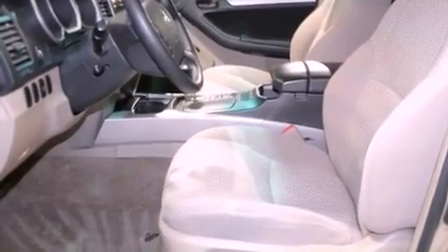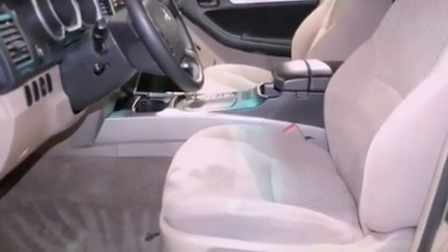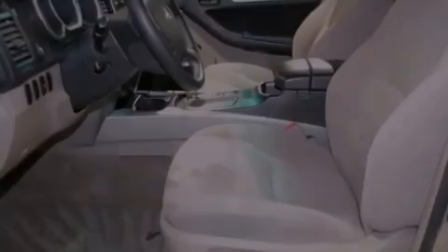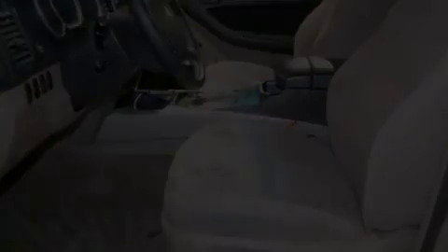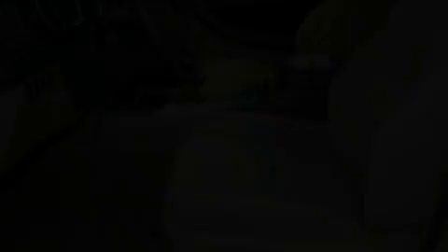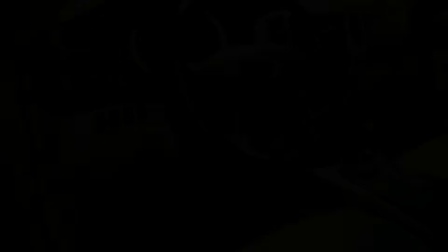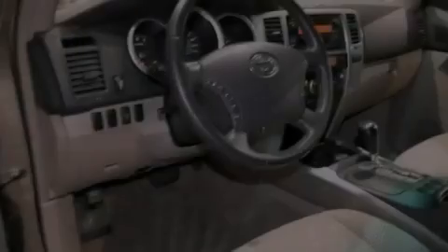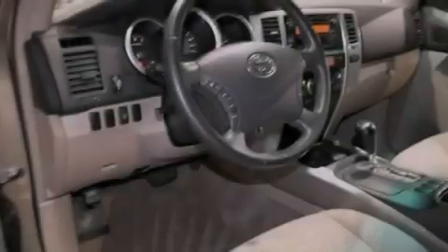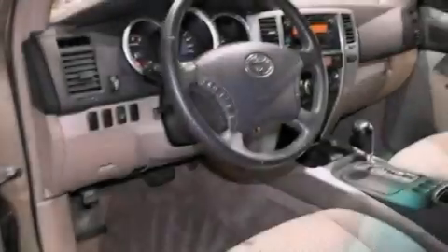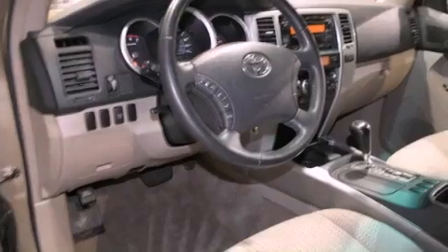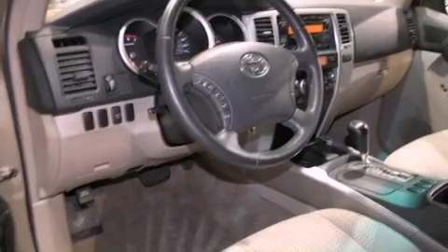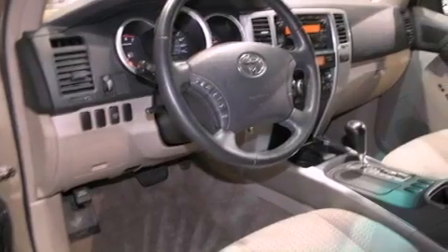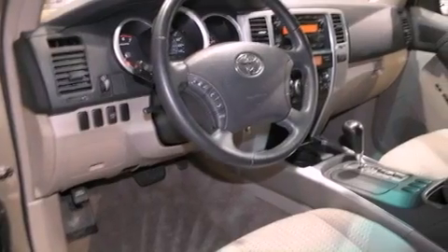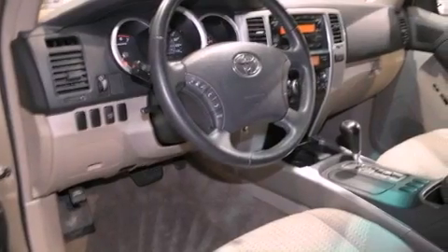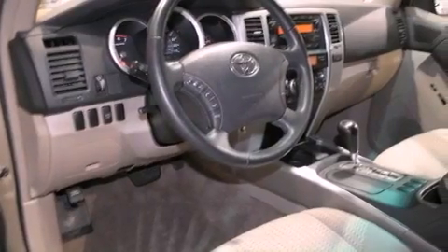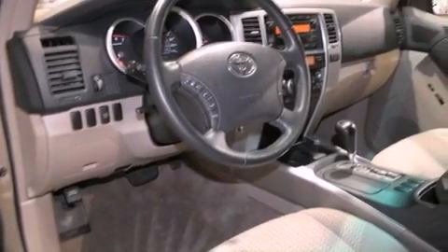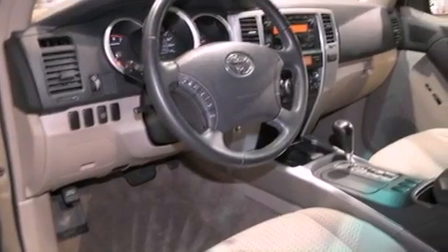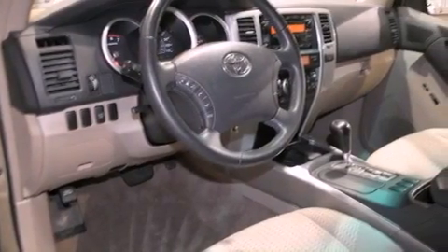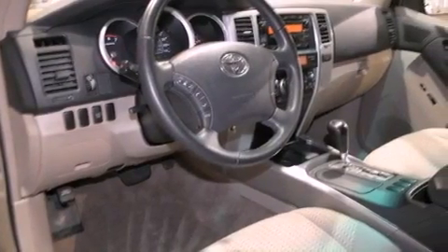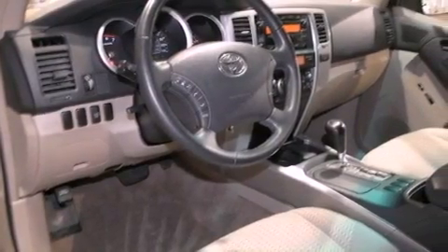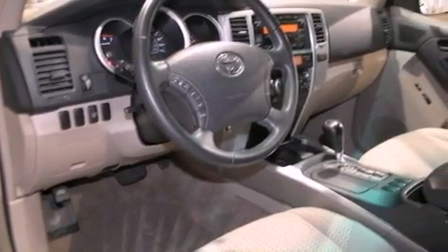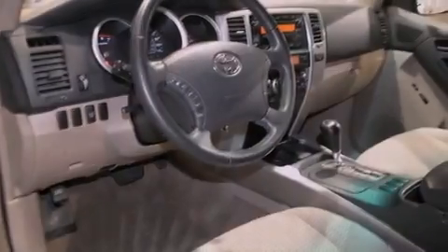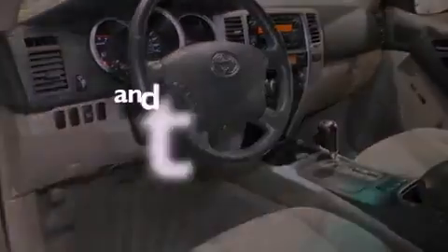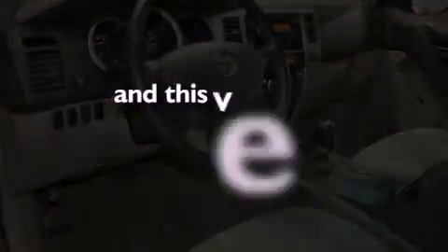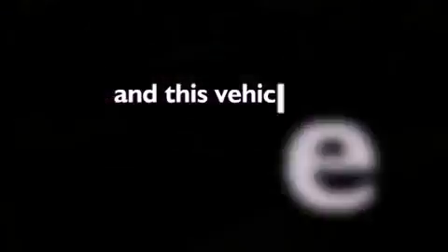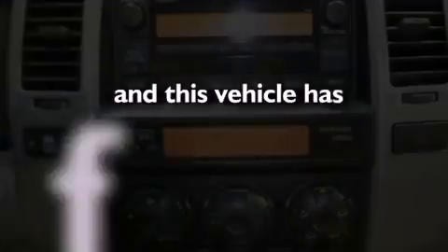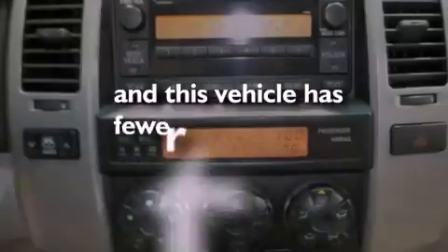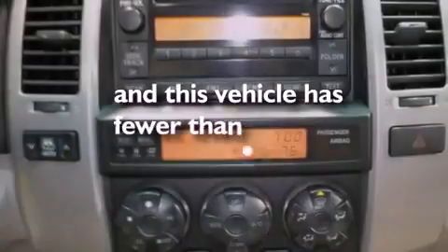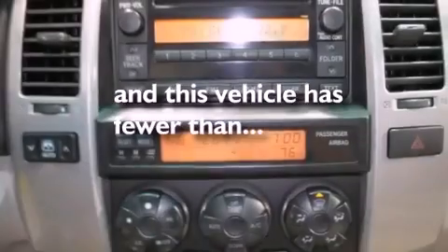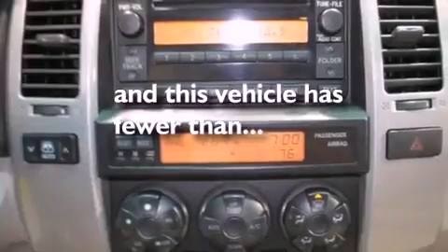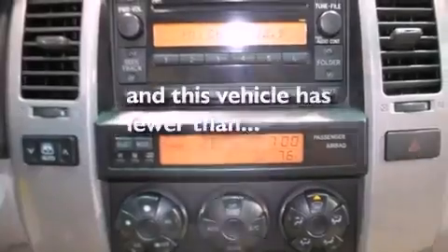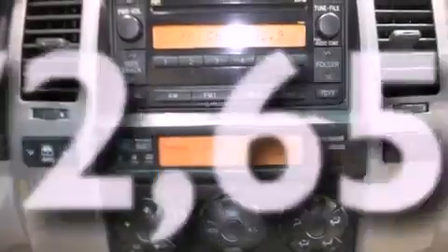Also included are a chrome grille, an anti-lock braking system, front fog lights, and this vehicle has less than 73,000 miles.